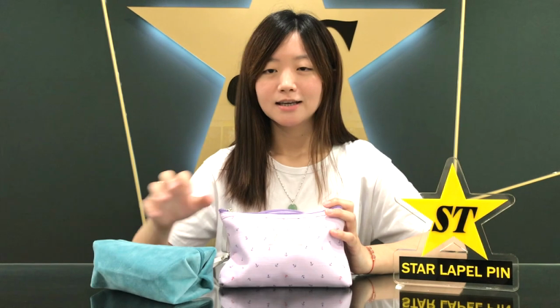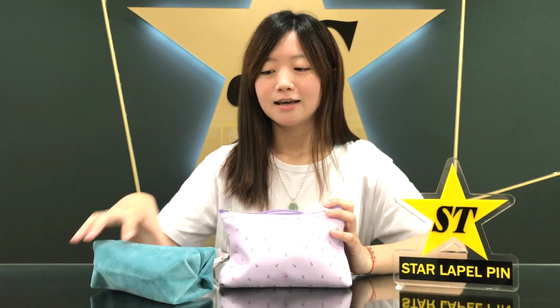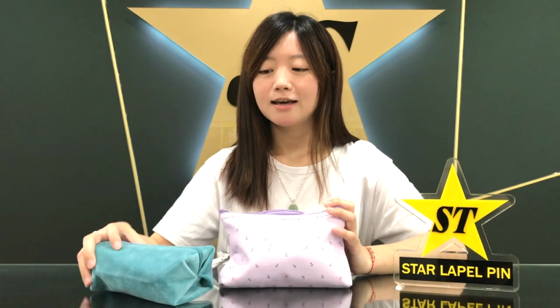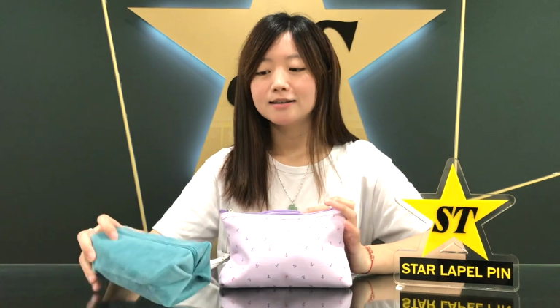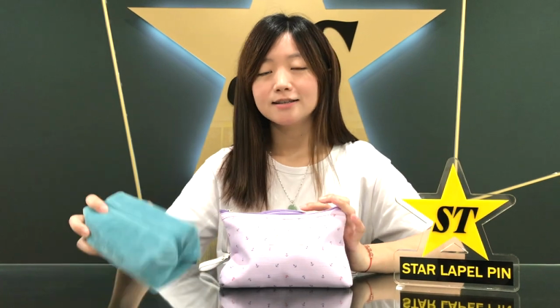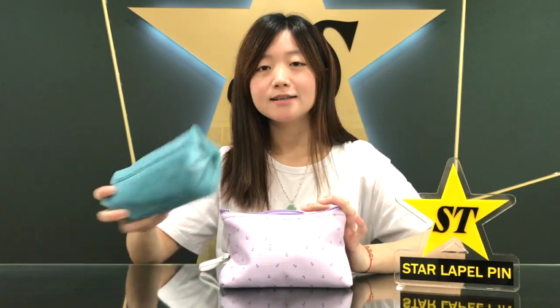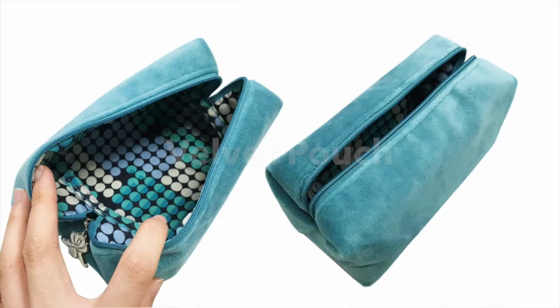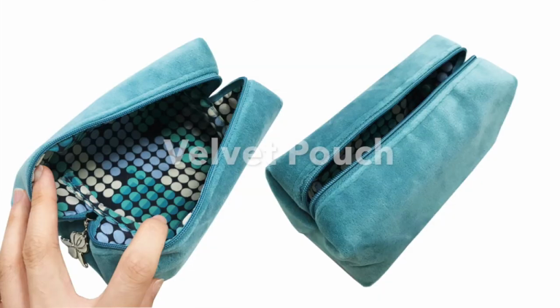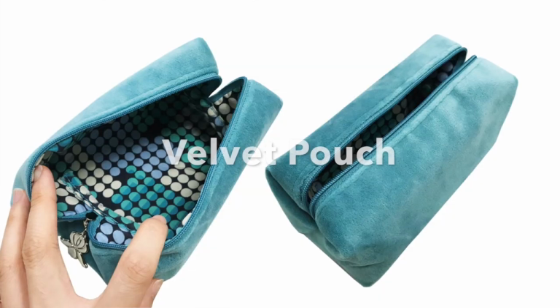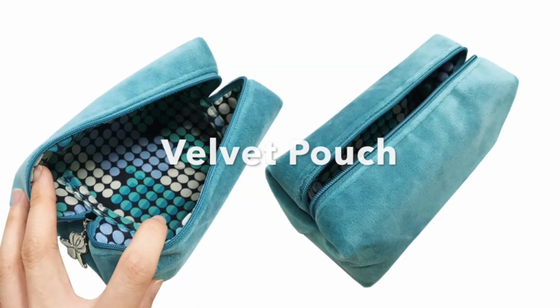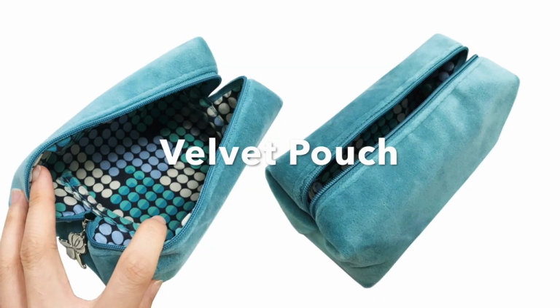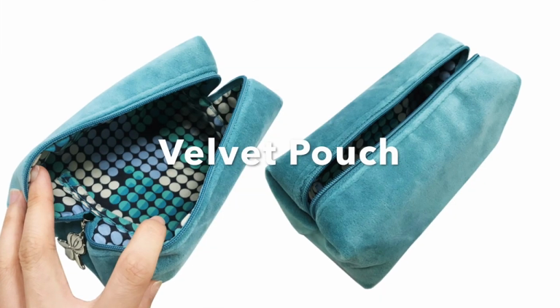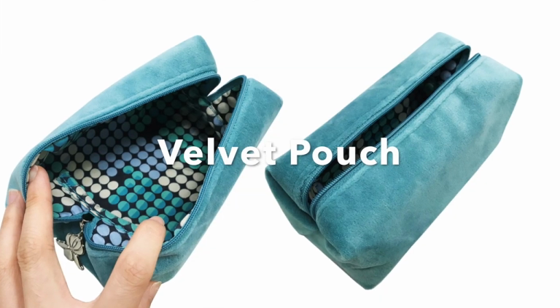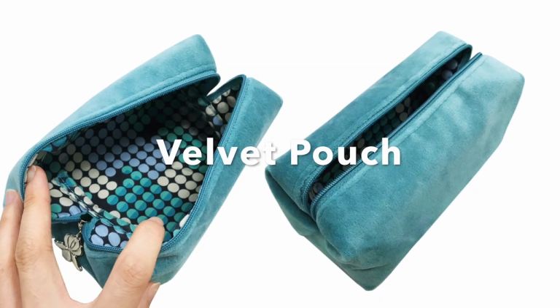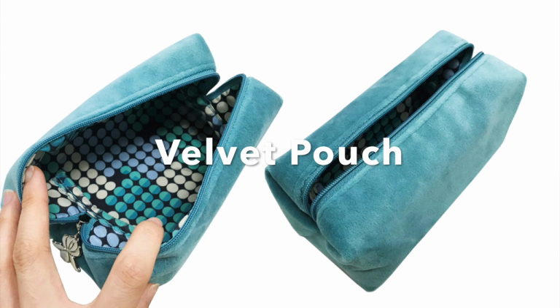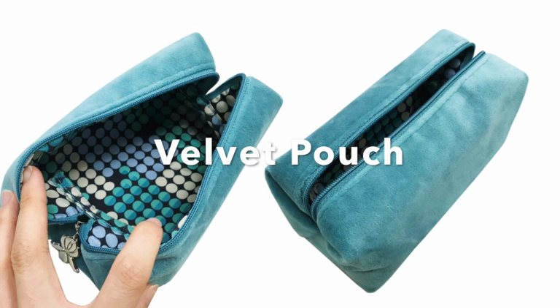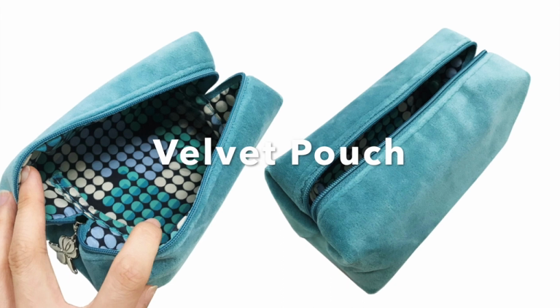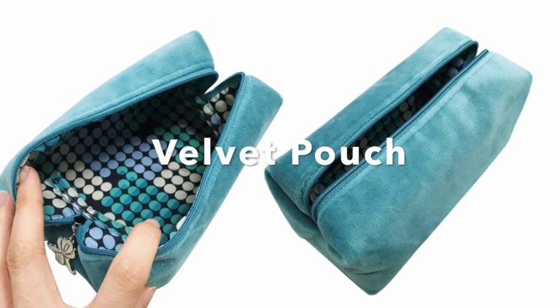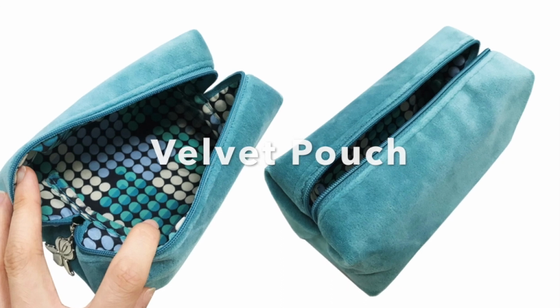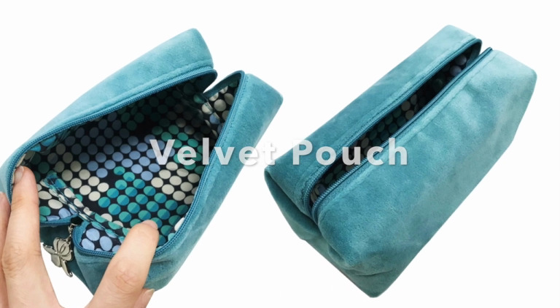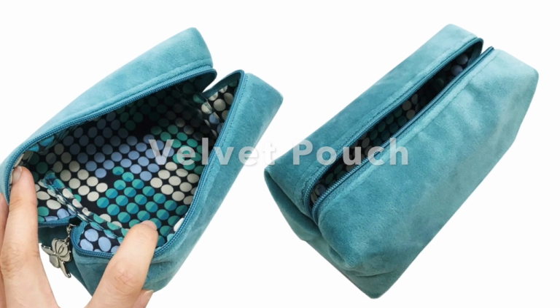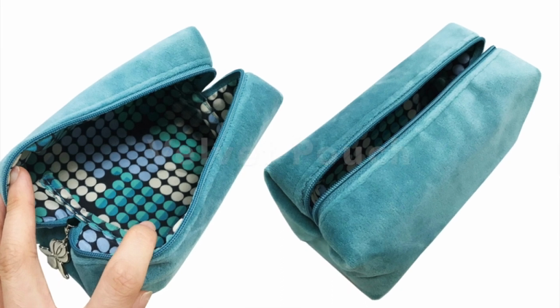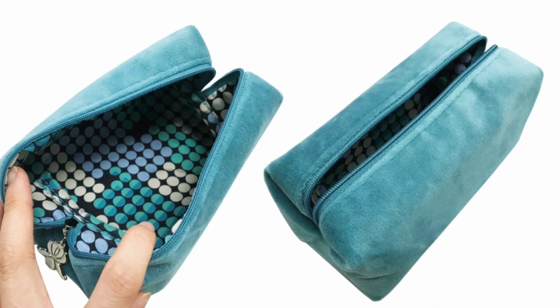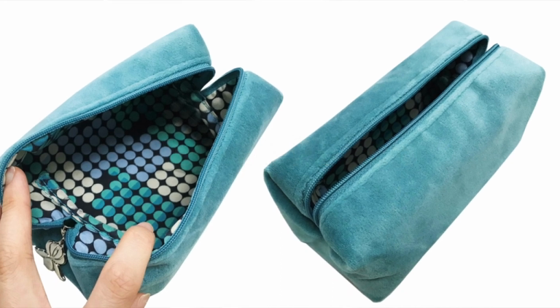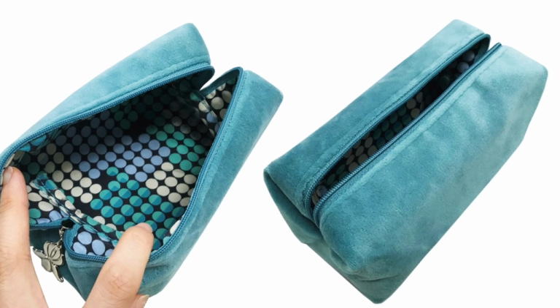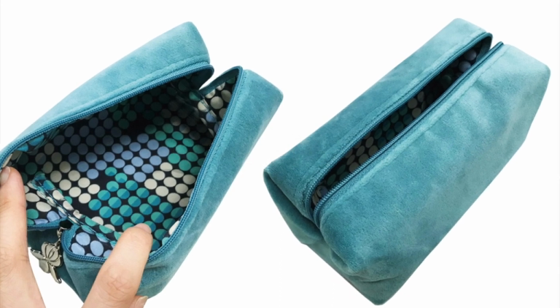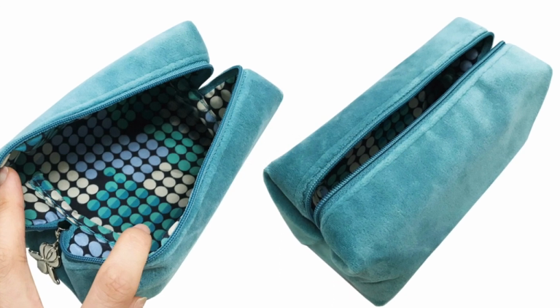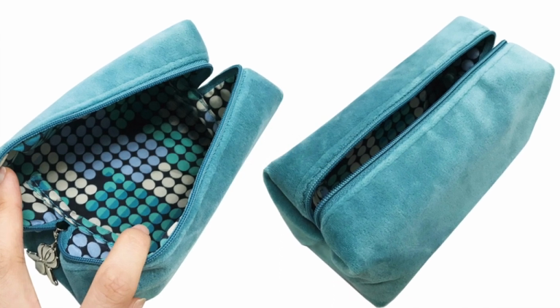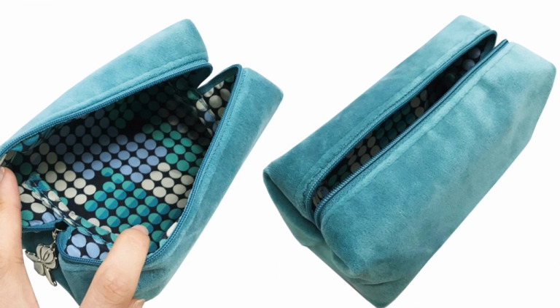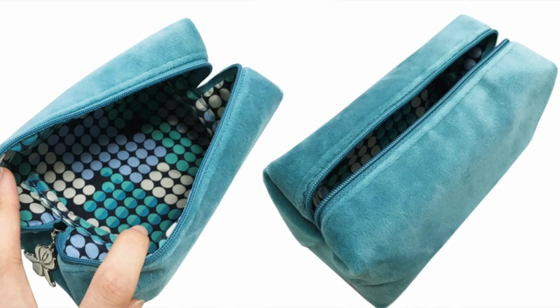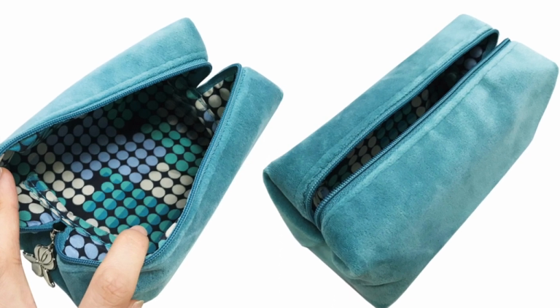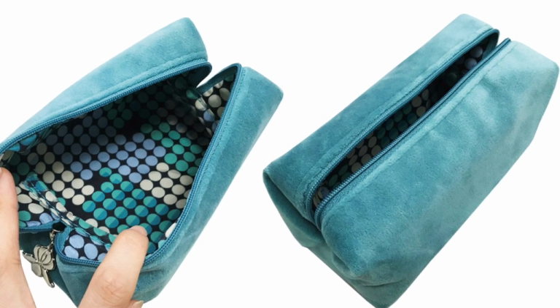And this is a velvet pouch. Its soft texture gives the bag a luxurious vibe.